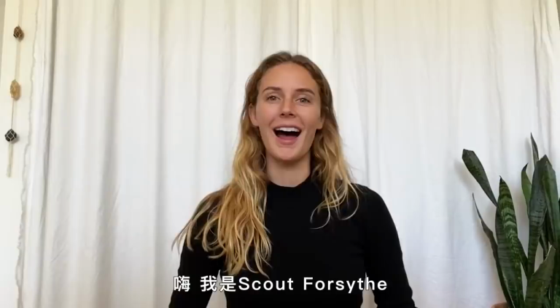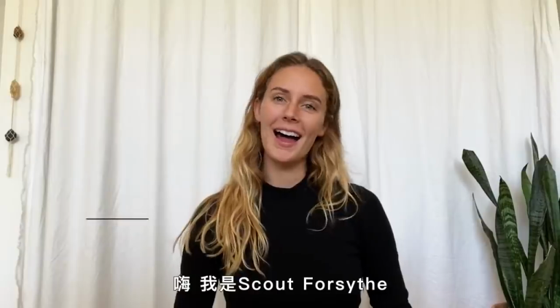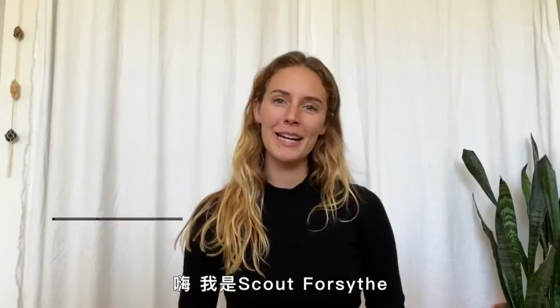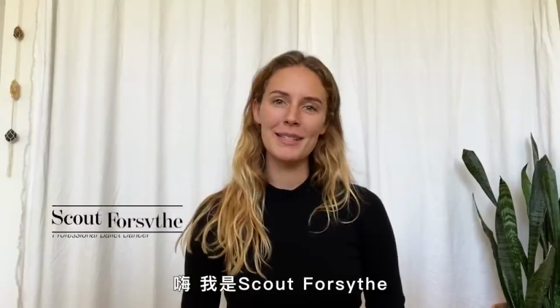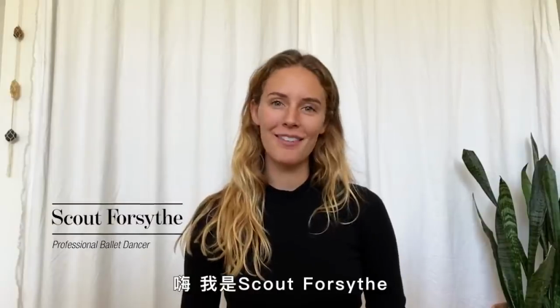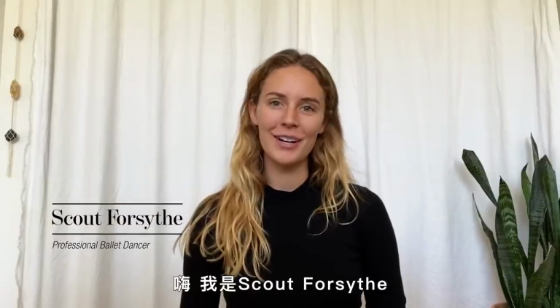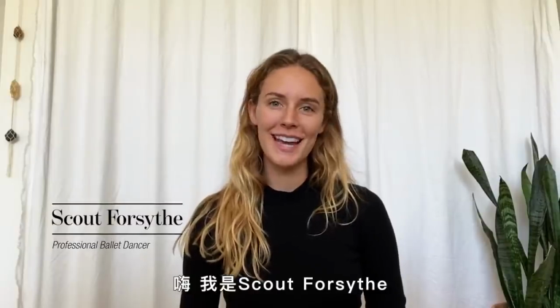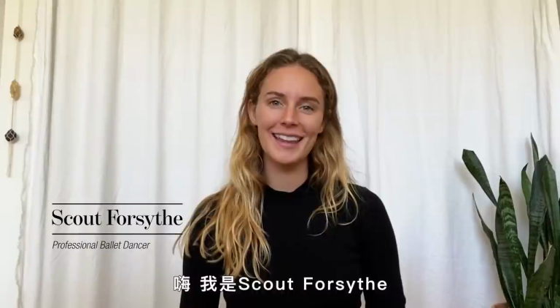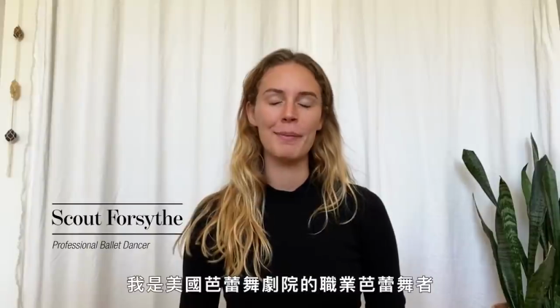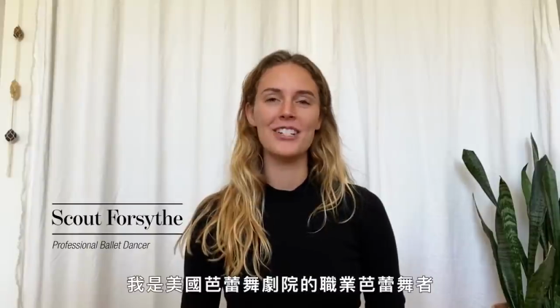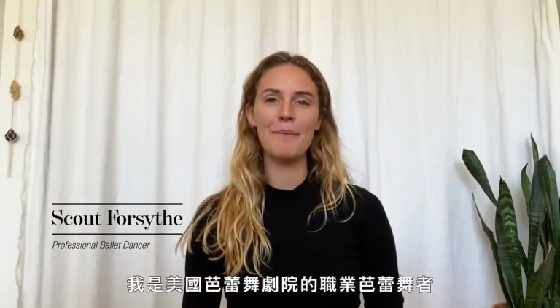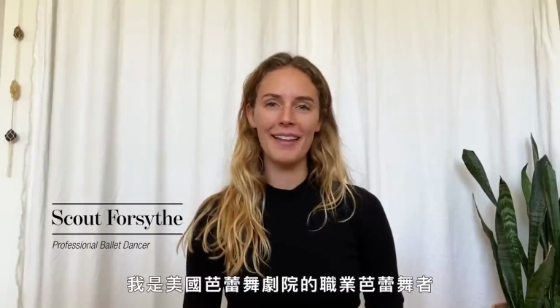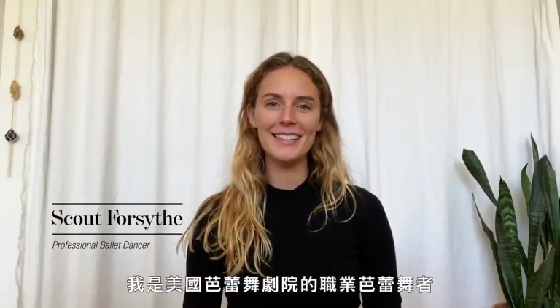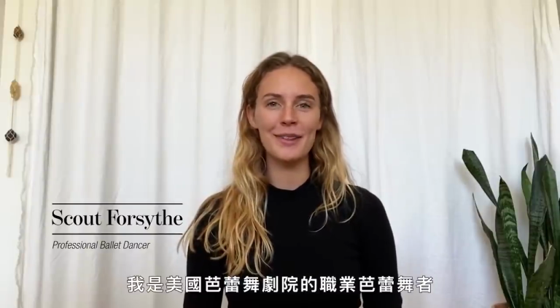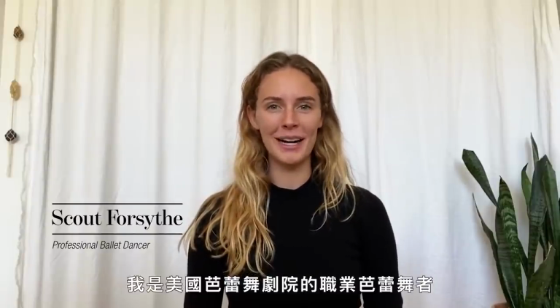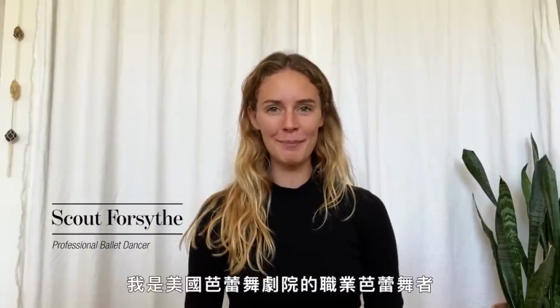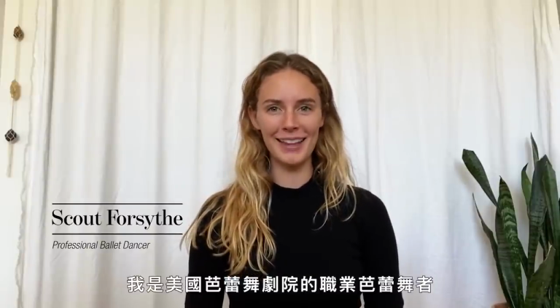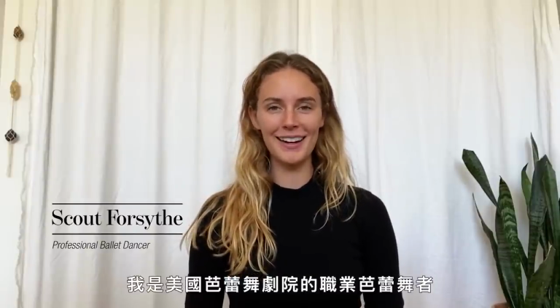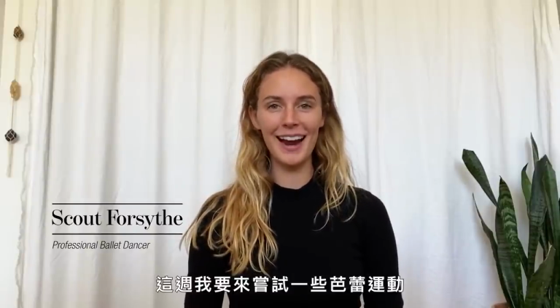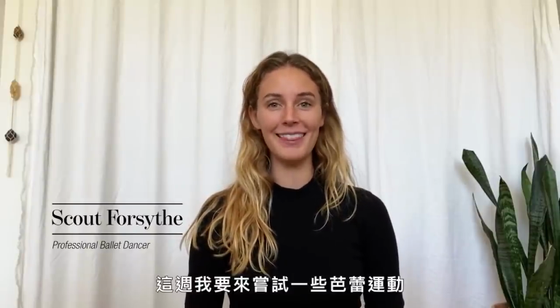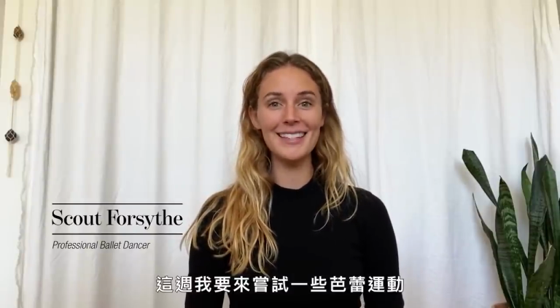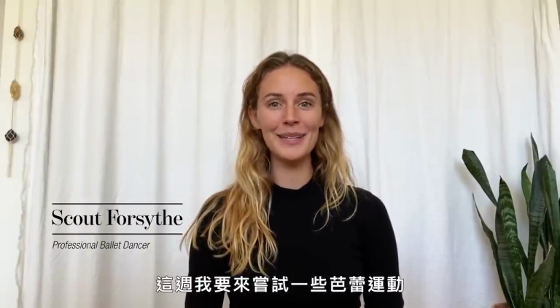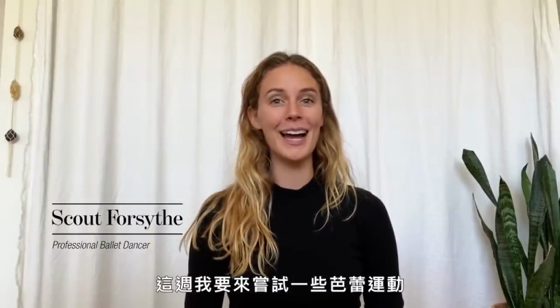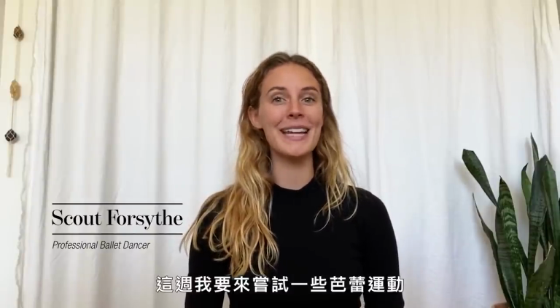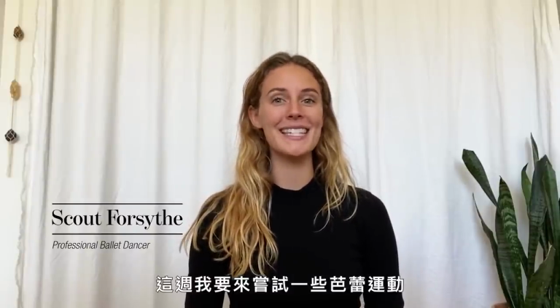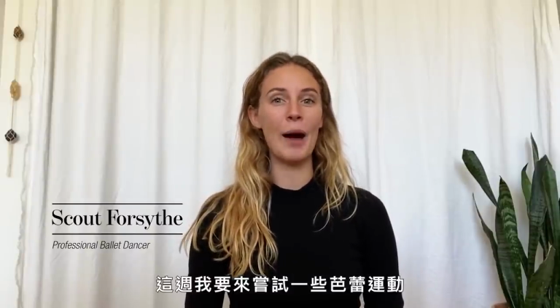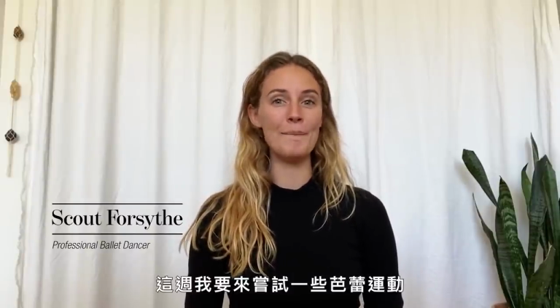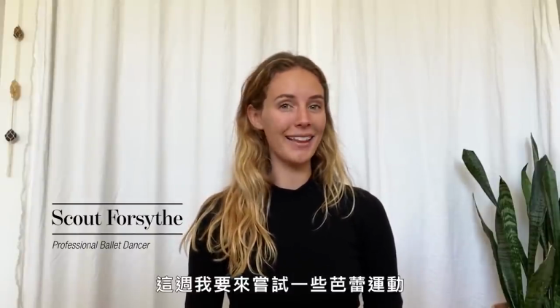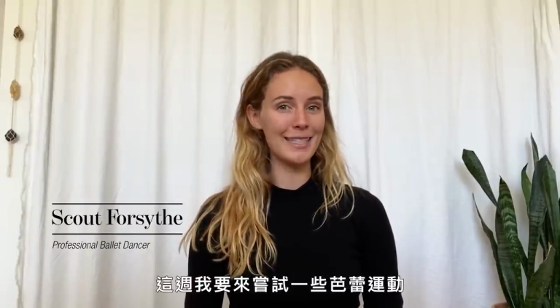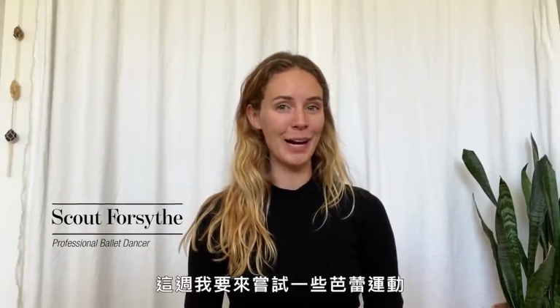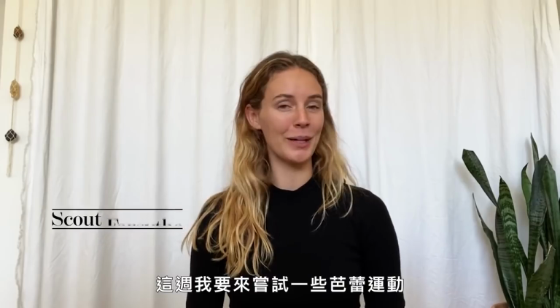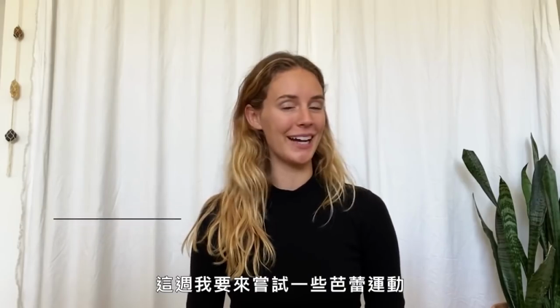Hi, my name is Scout Forsythe. I'm a professional ballet dancer with American Ballet Theatre, and this week I am testing out ballet-inspired workouts.